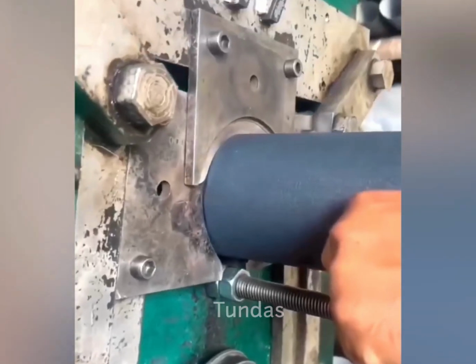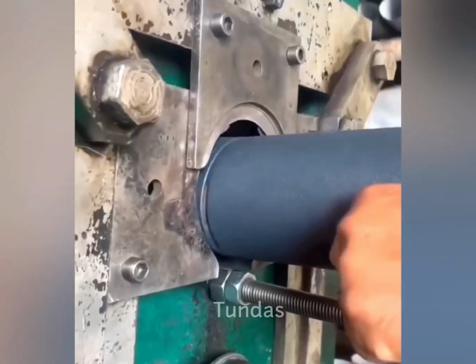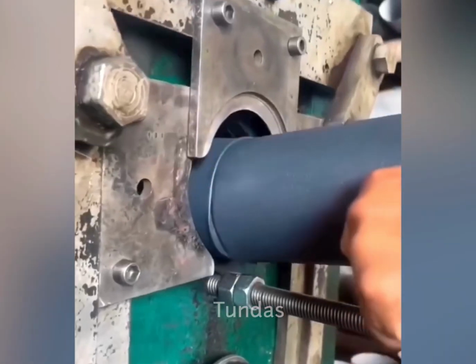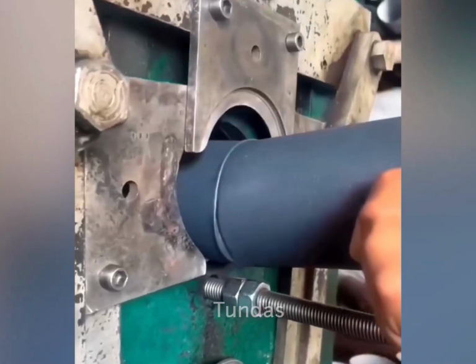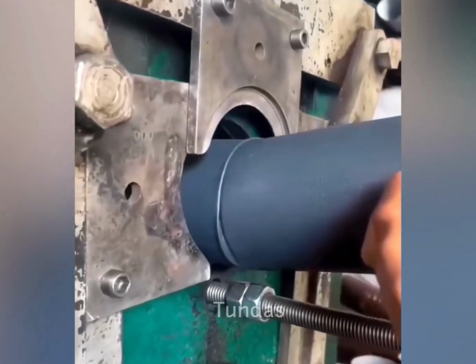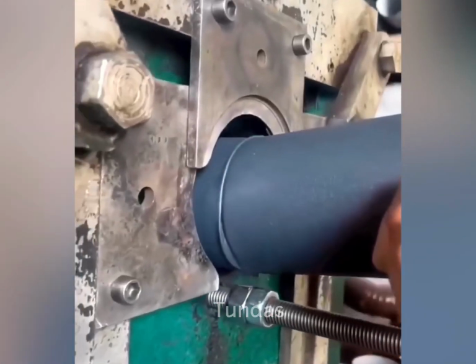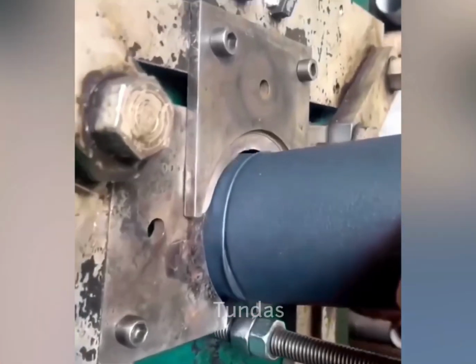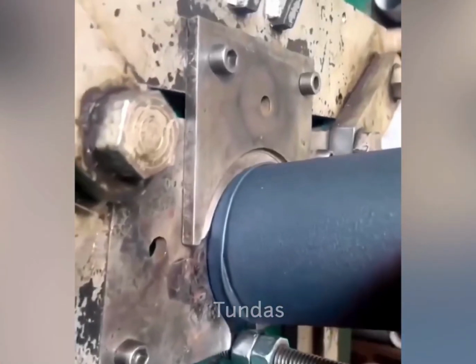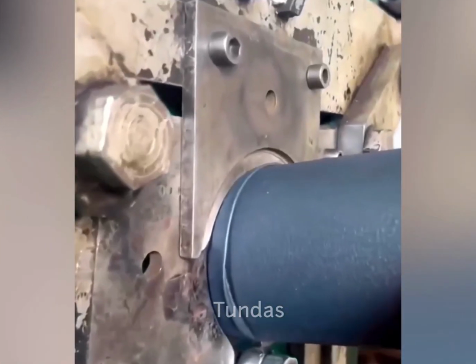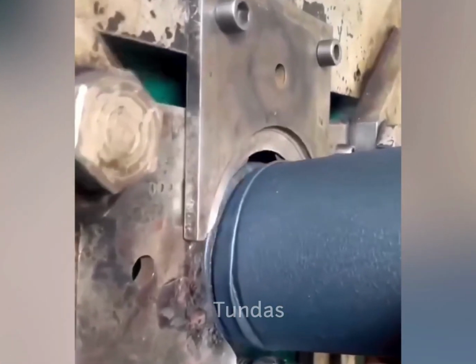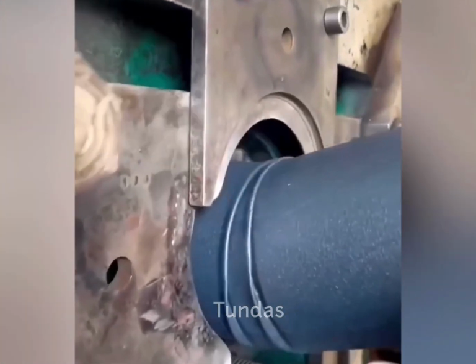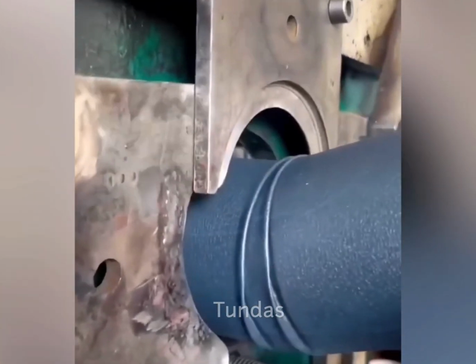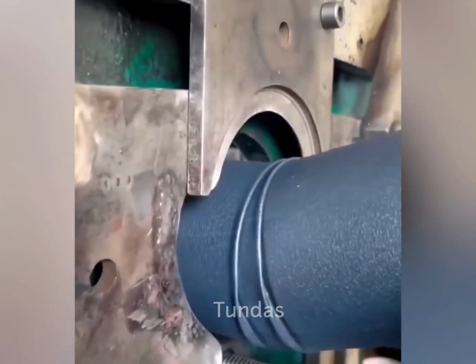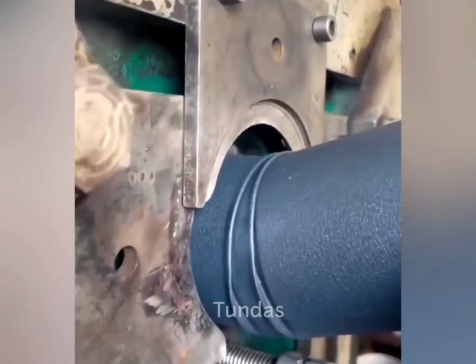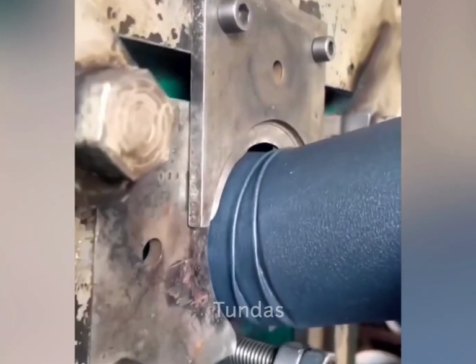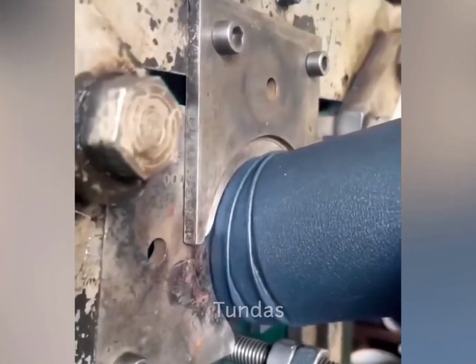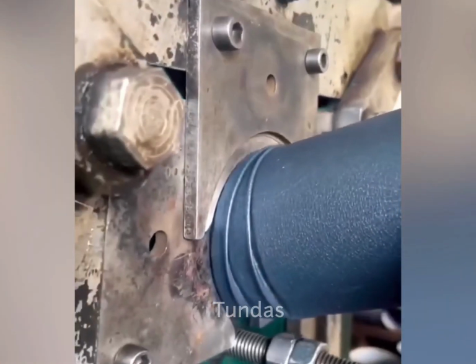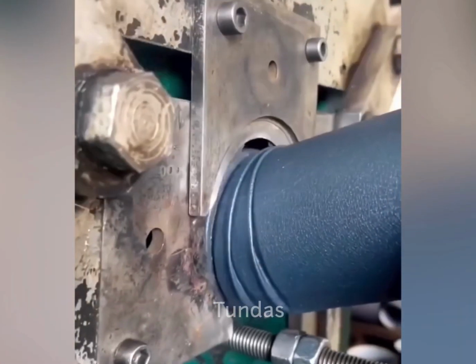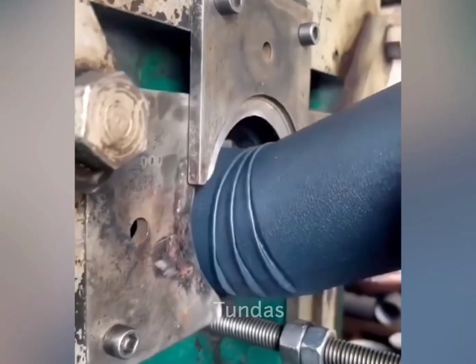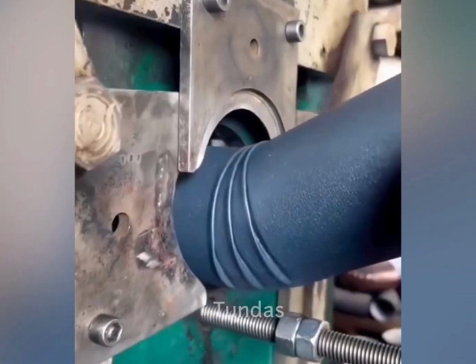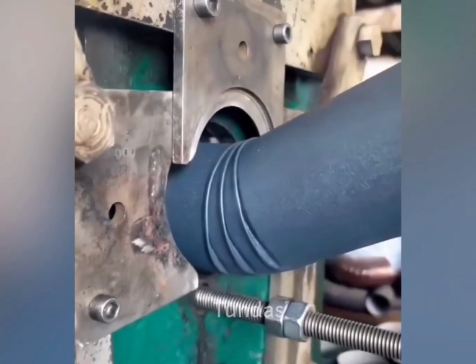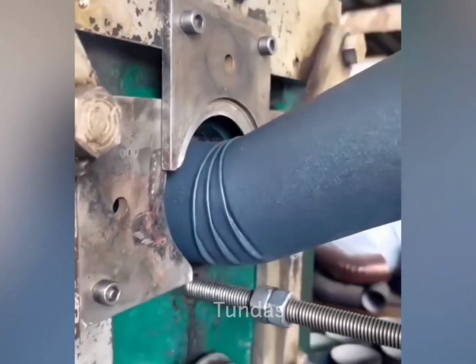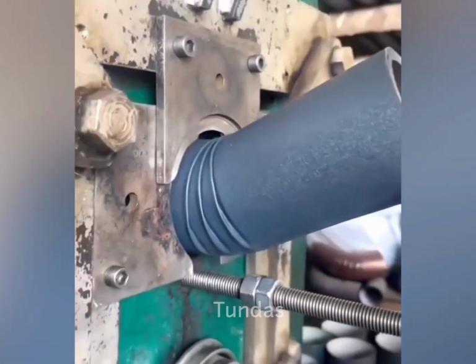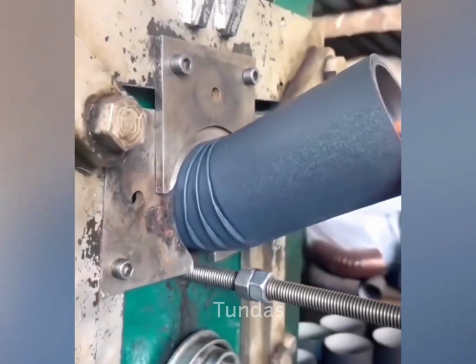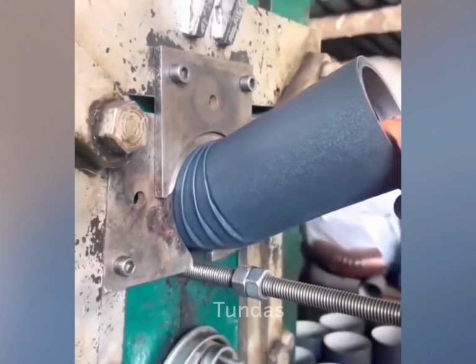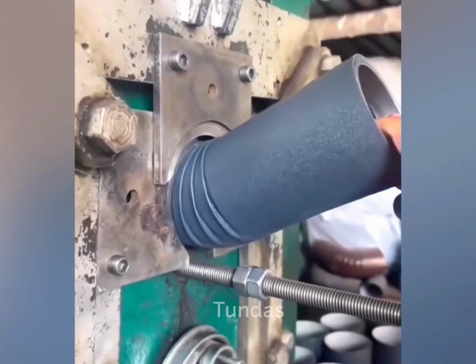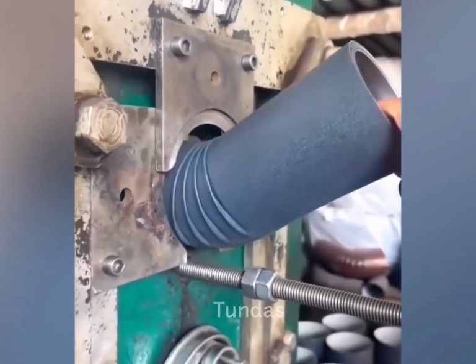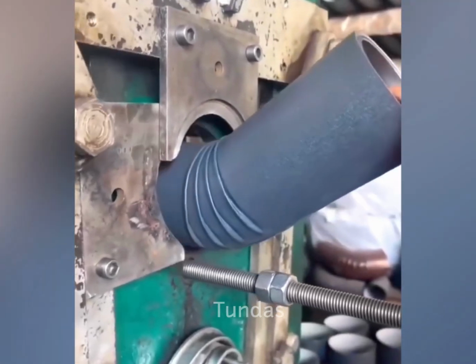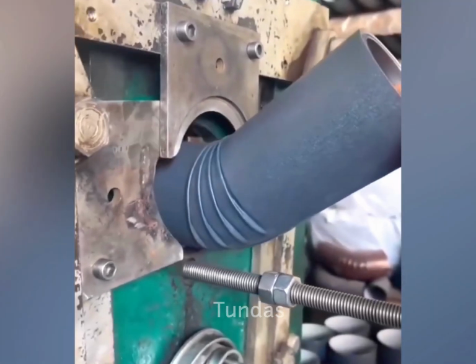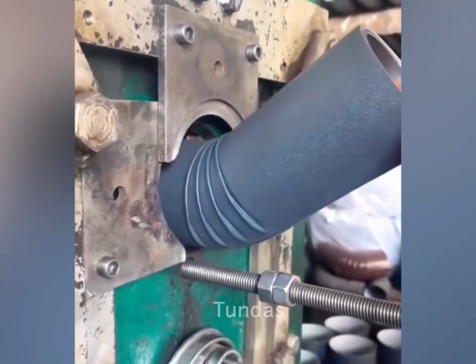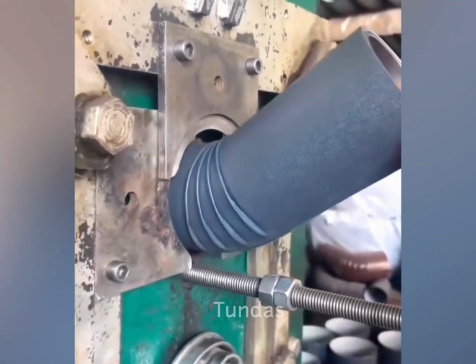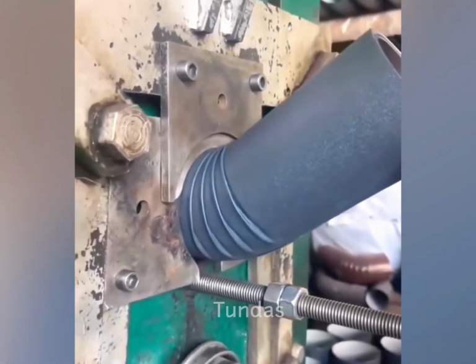This machine shapes the metal tube into the desired form by bending it with precise presses.